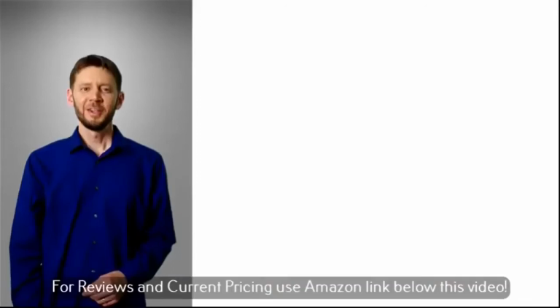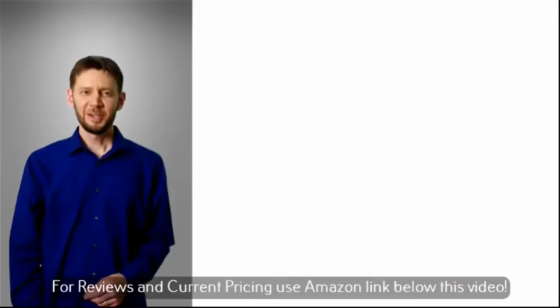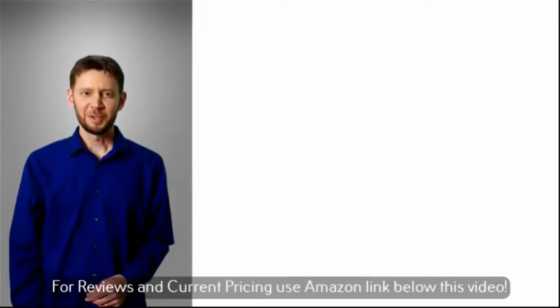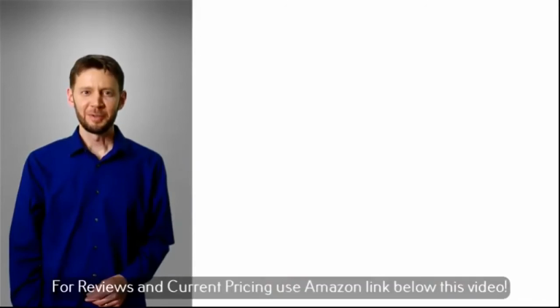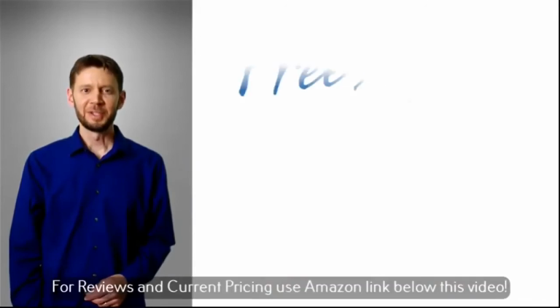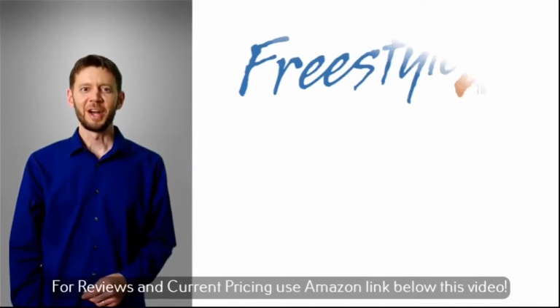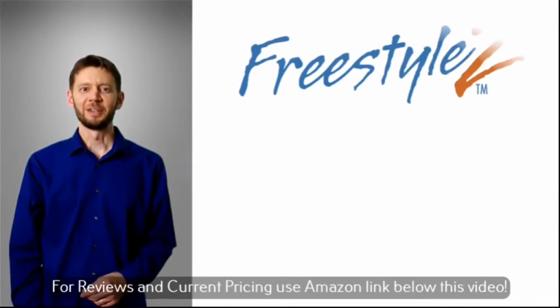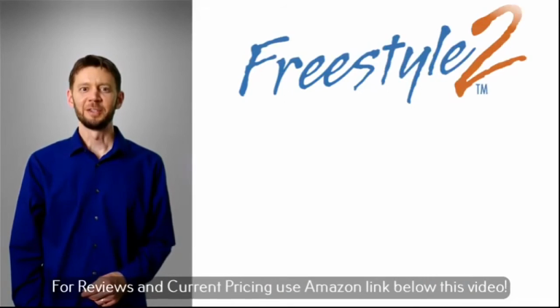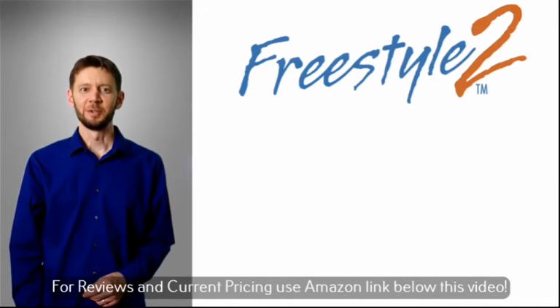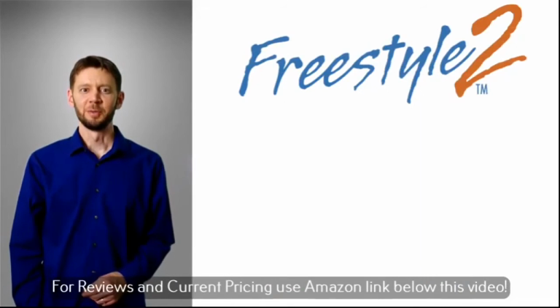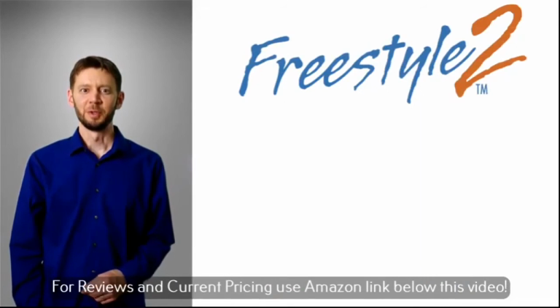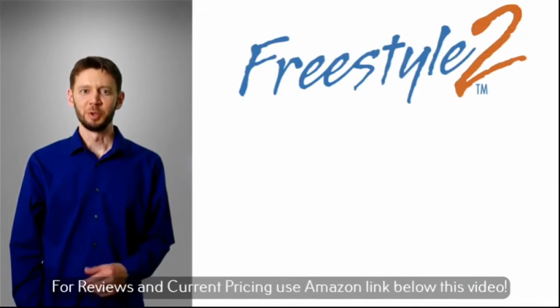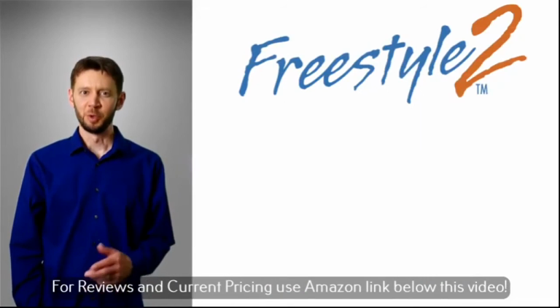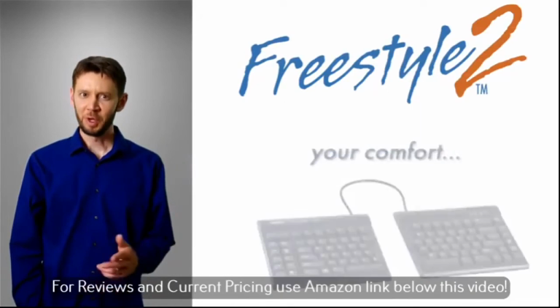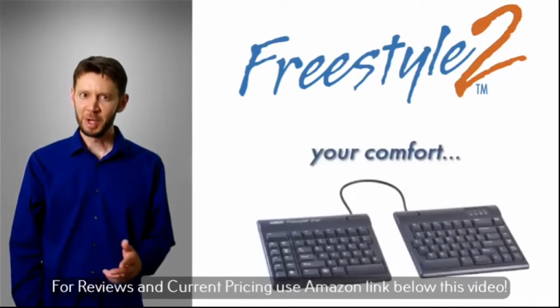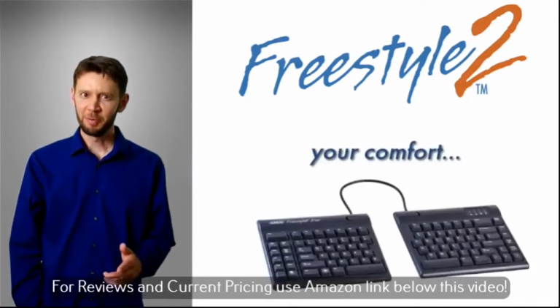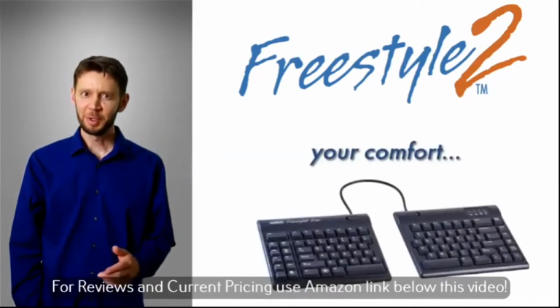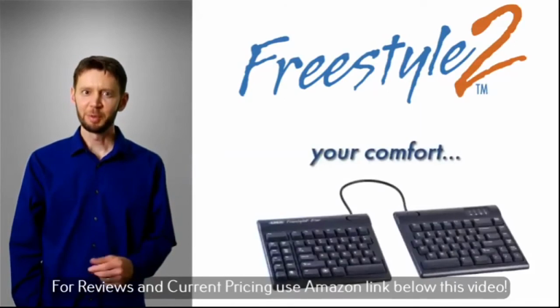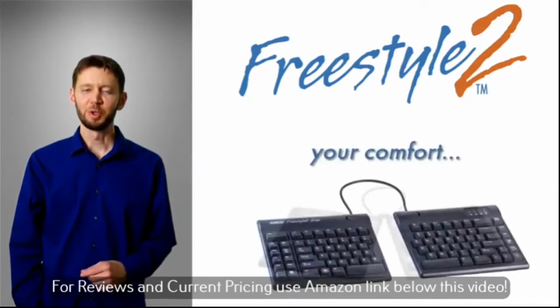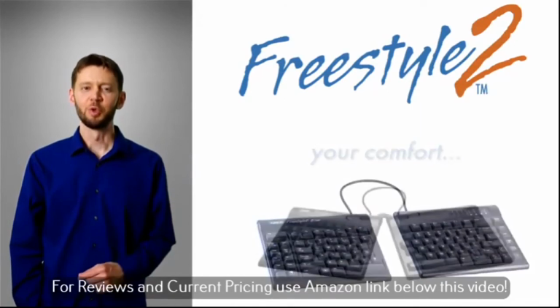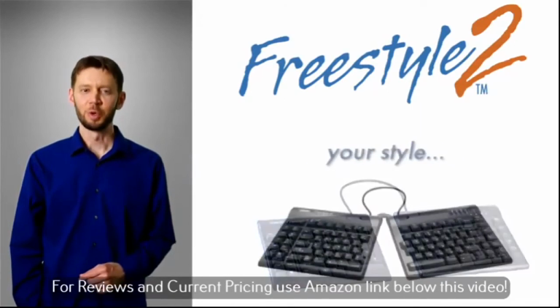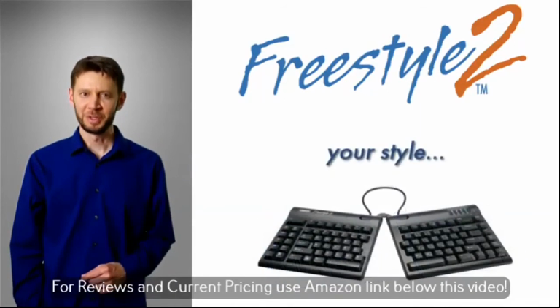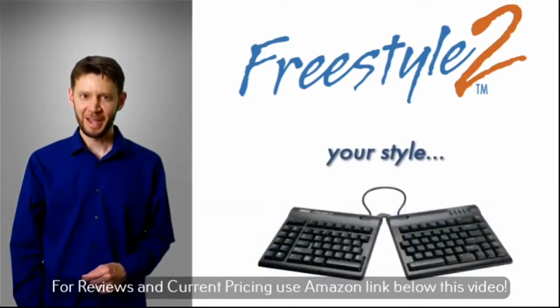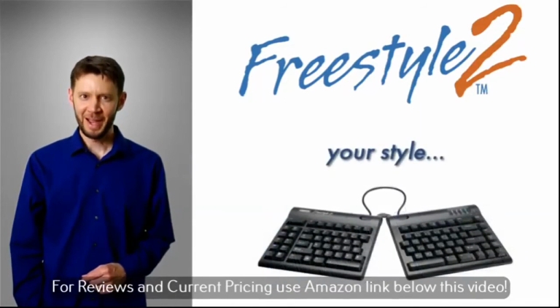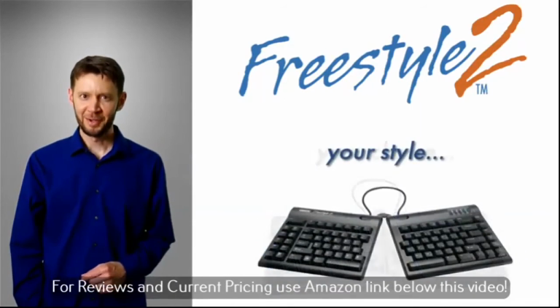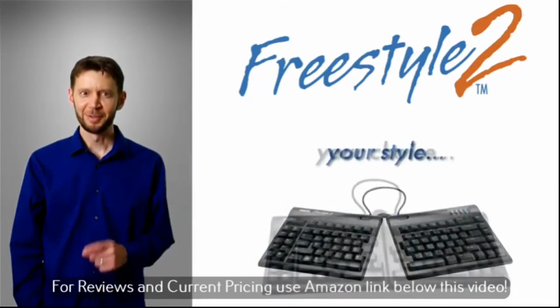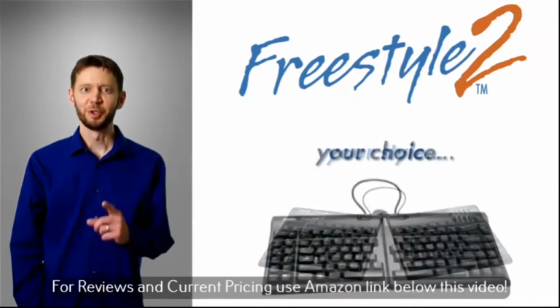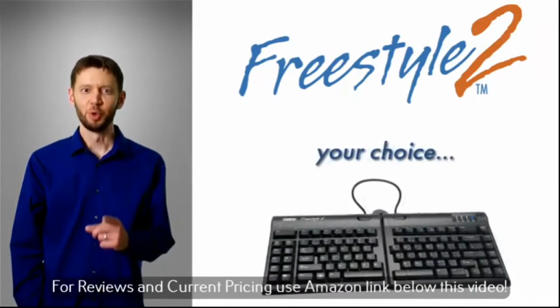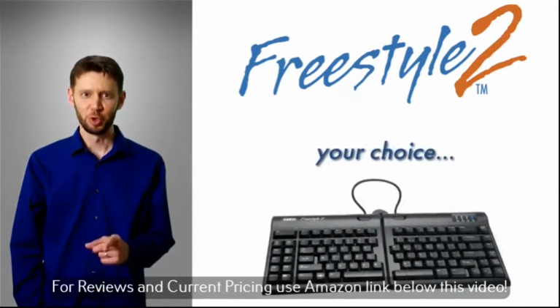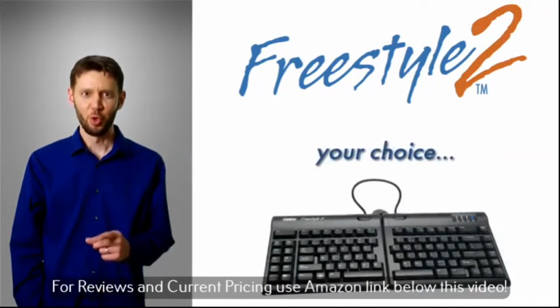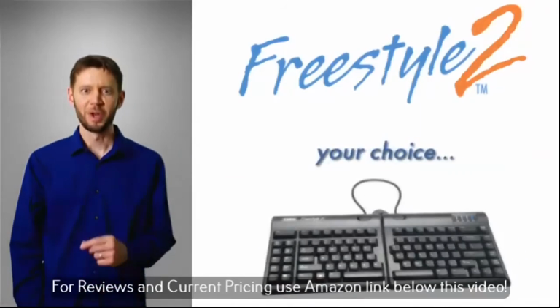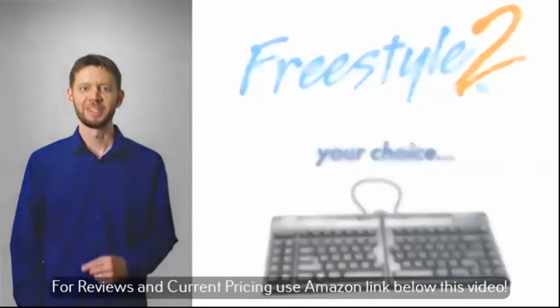Kinesis Freestyle 2 — your comfort, your style, your choice.